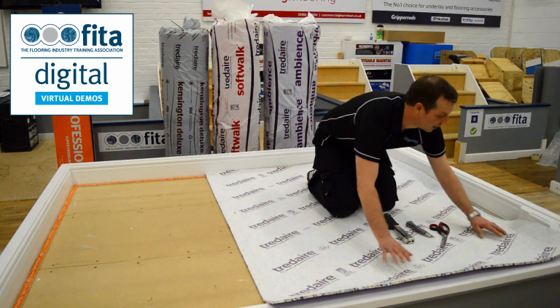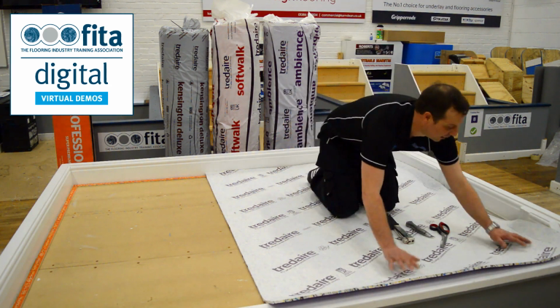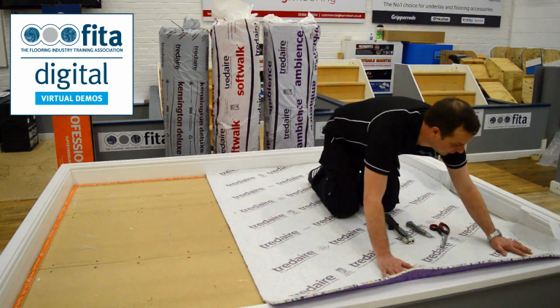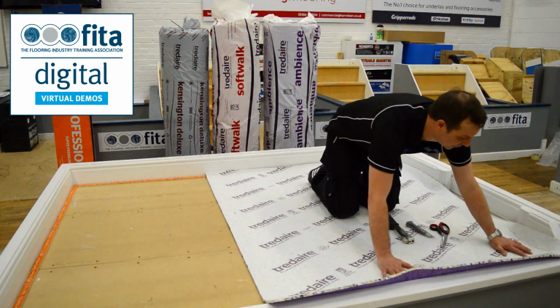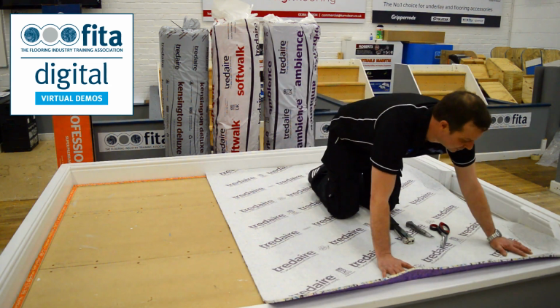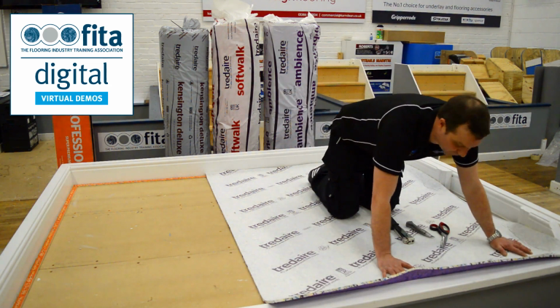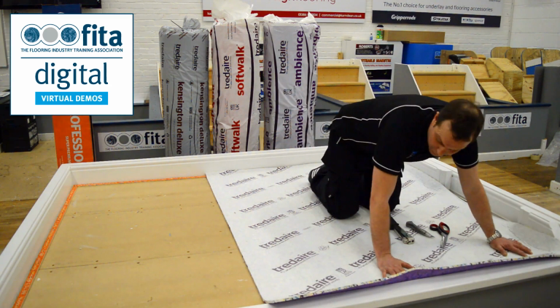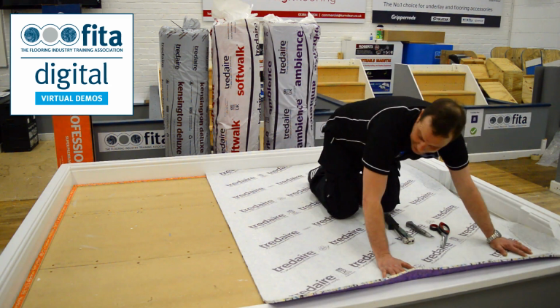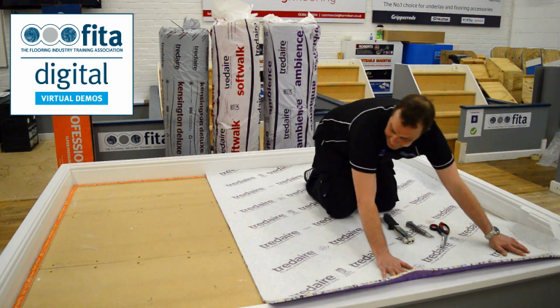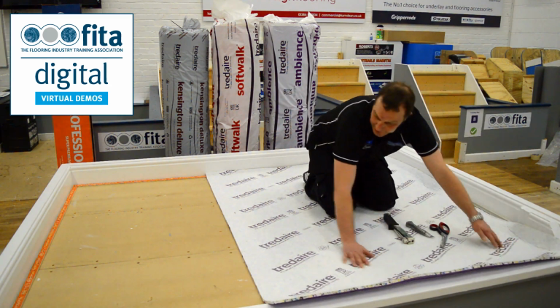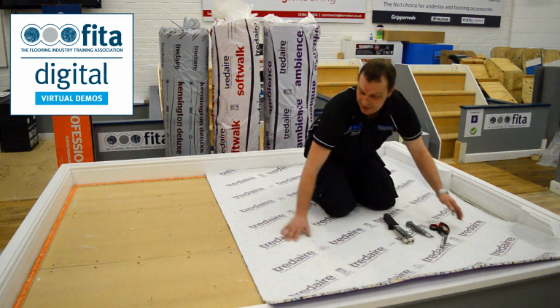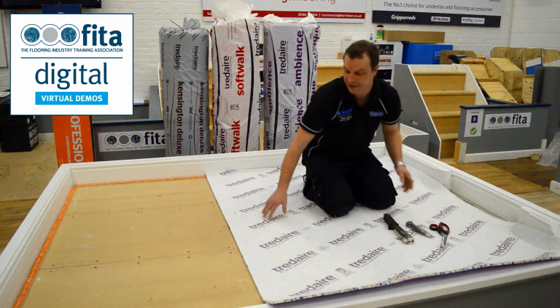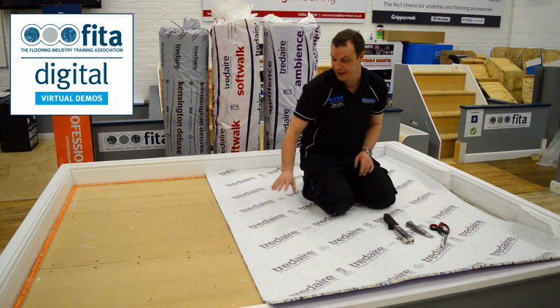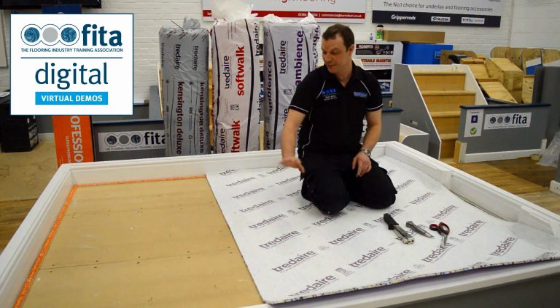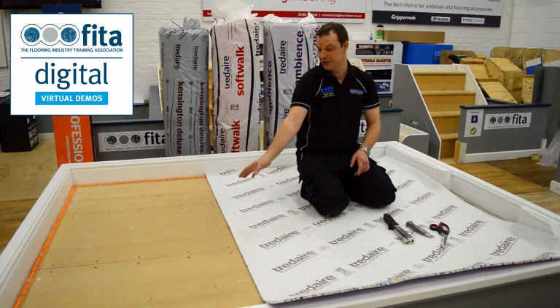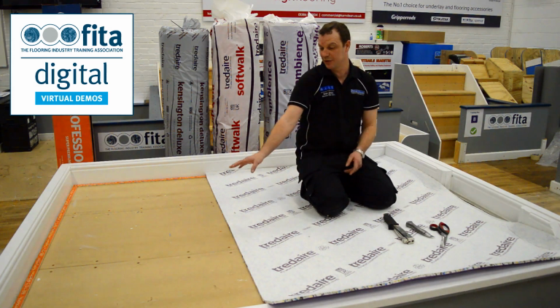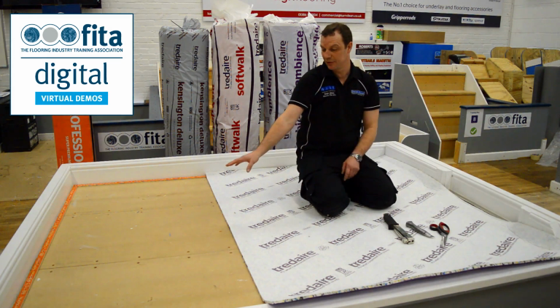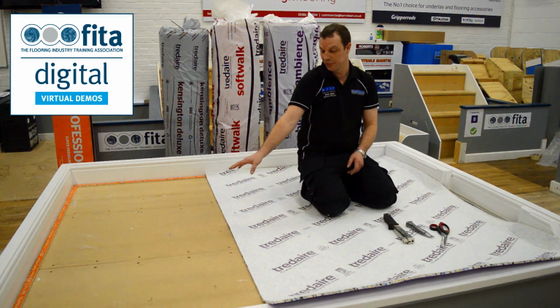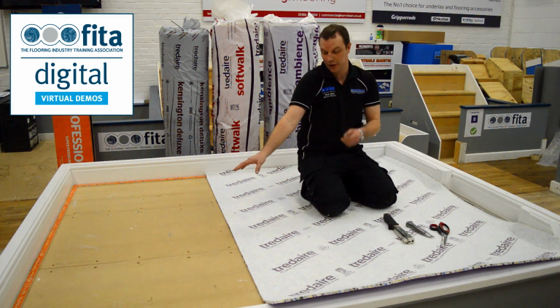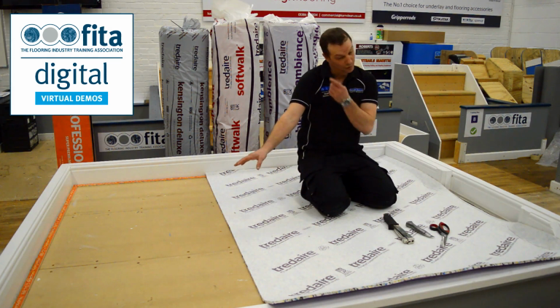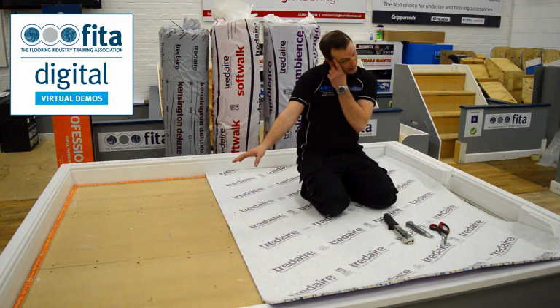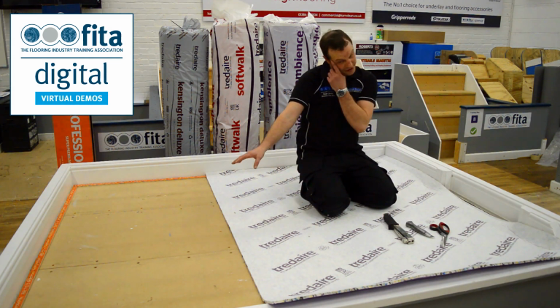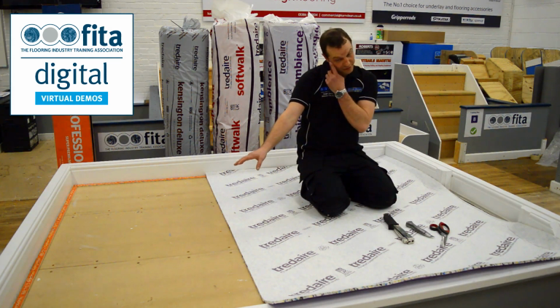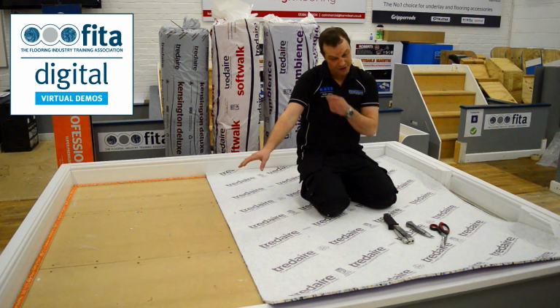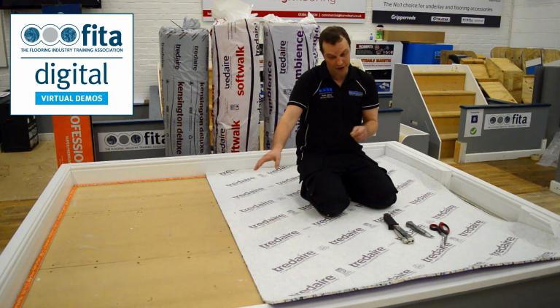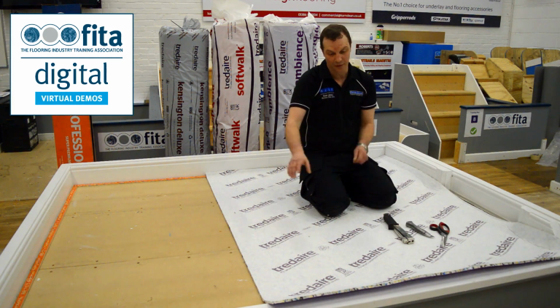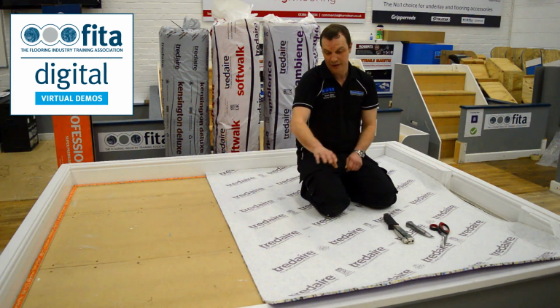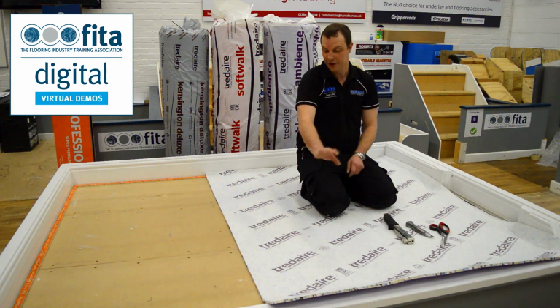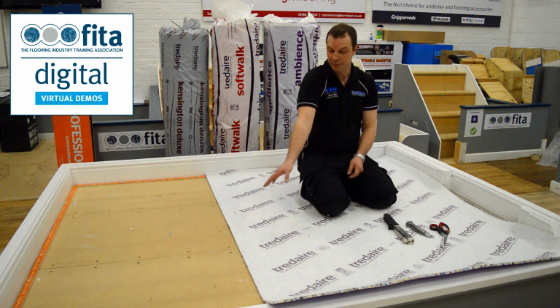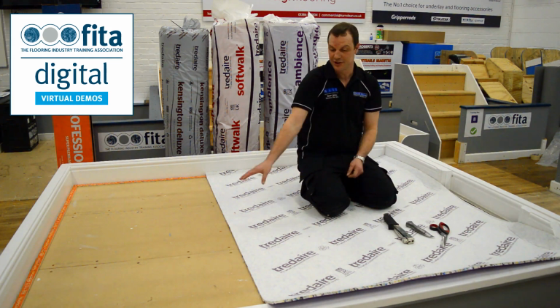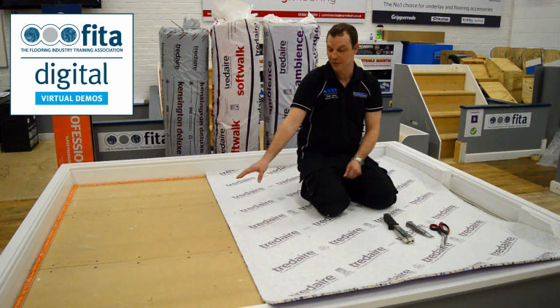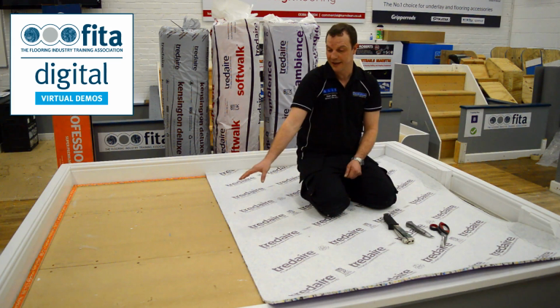I've got this unrolled here, and the next piece we're going to unroll is going to go the opposite way.